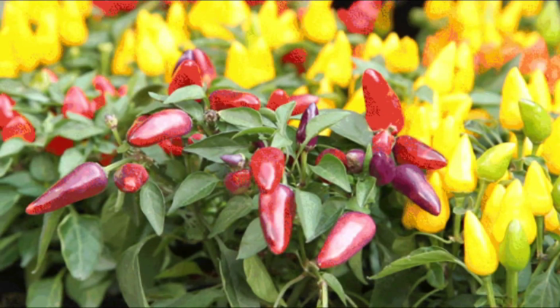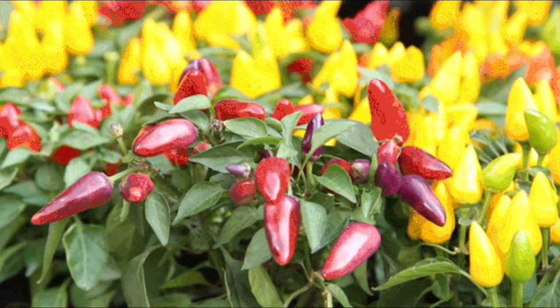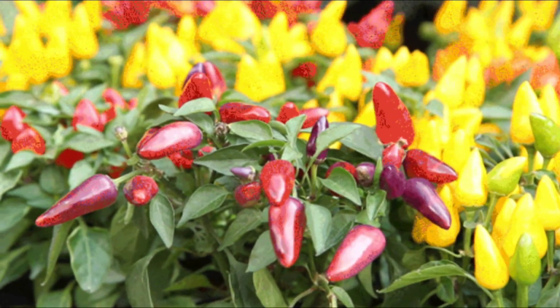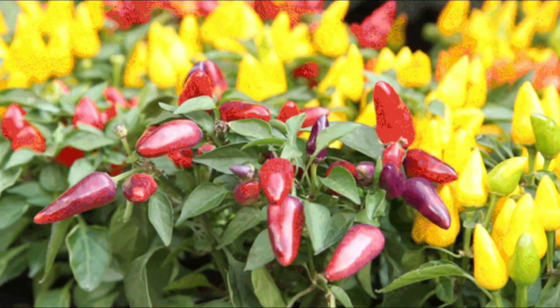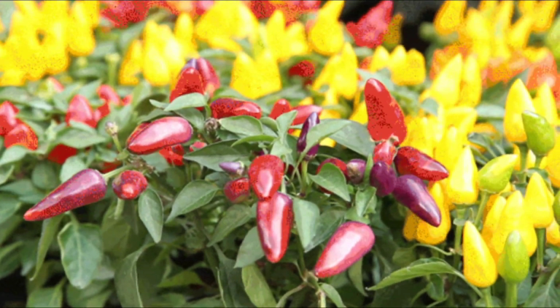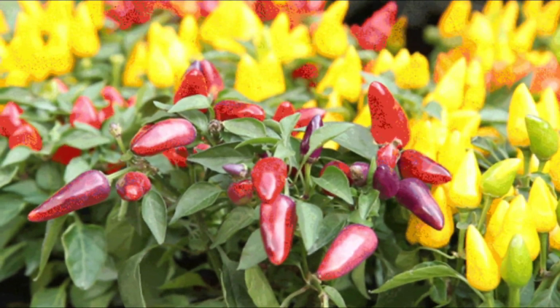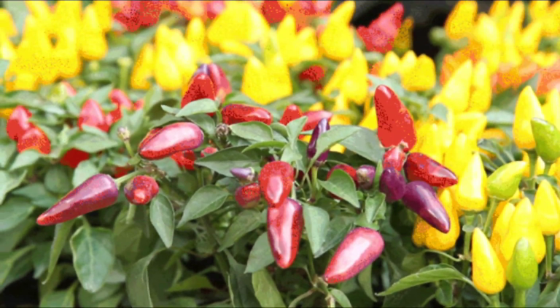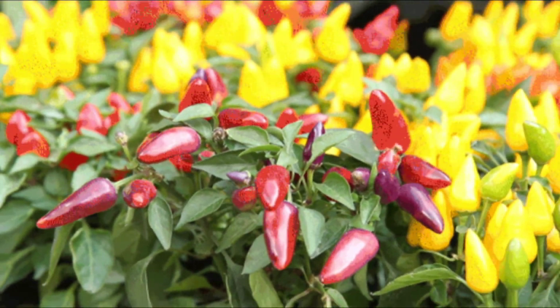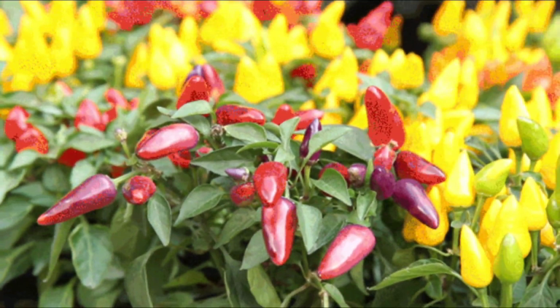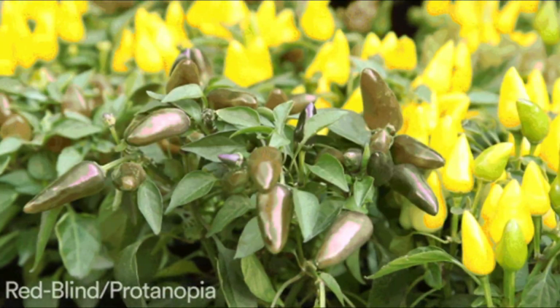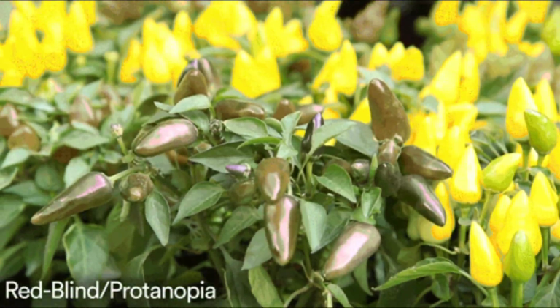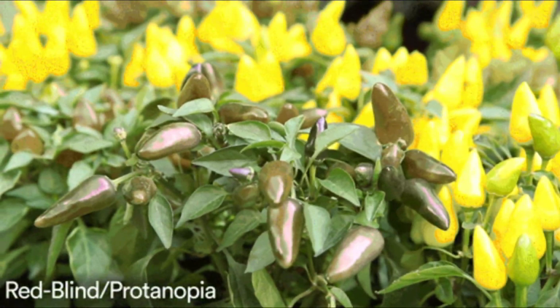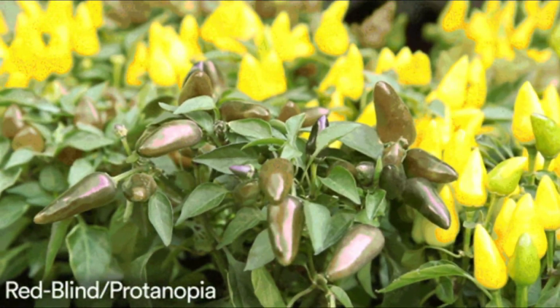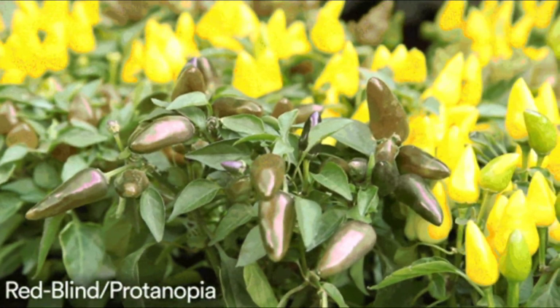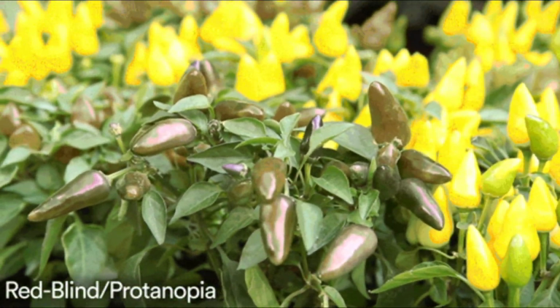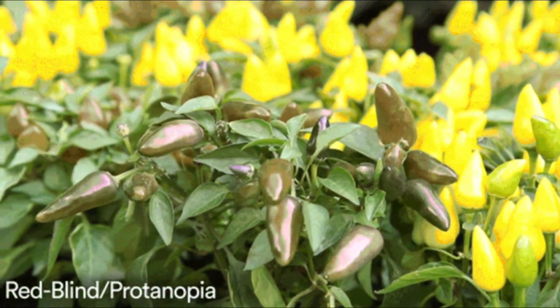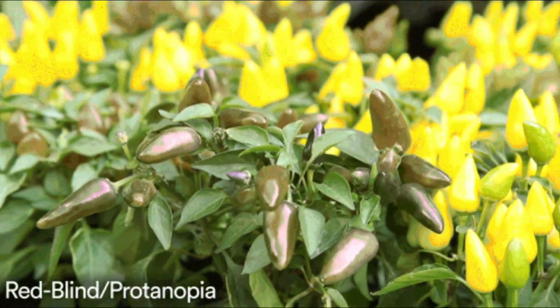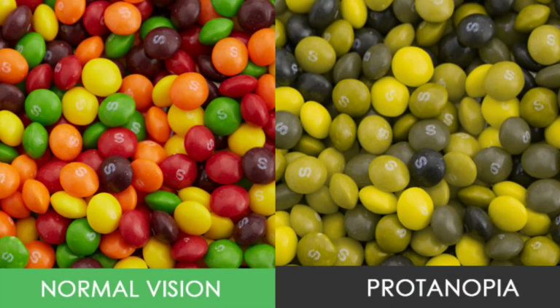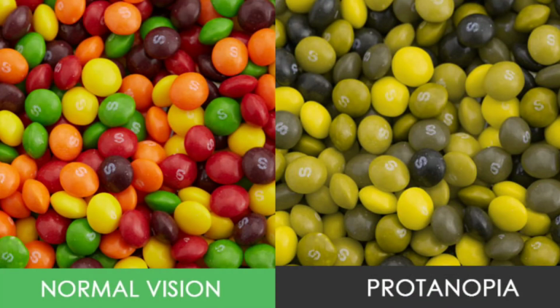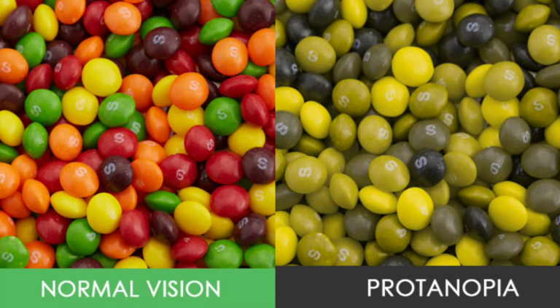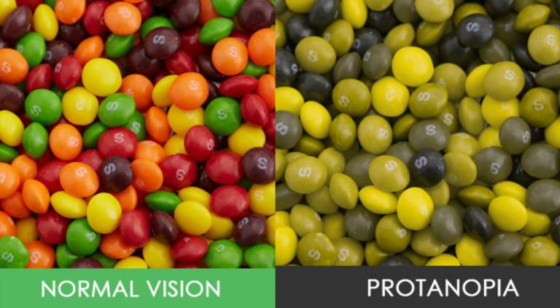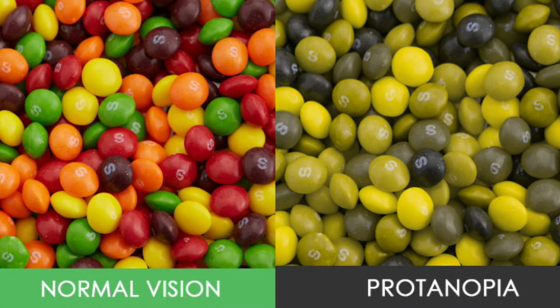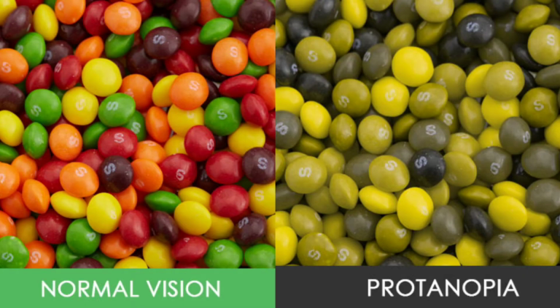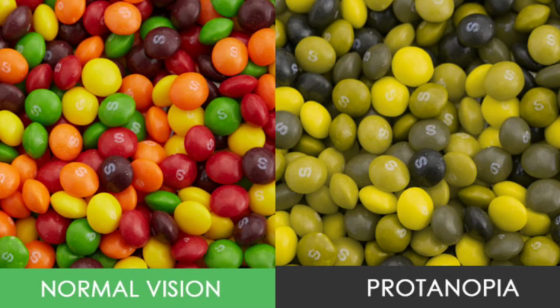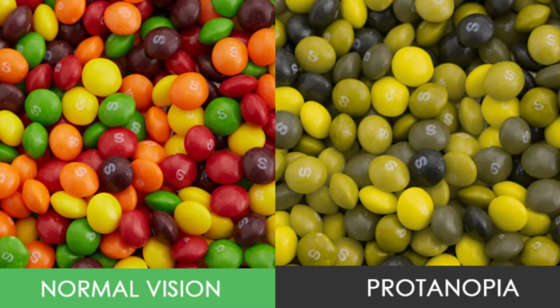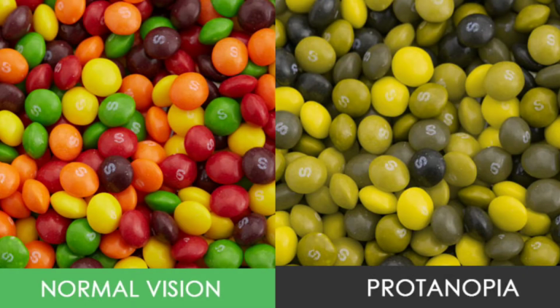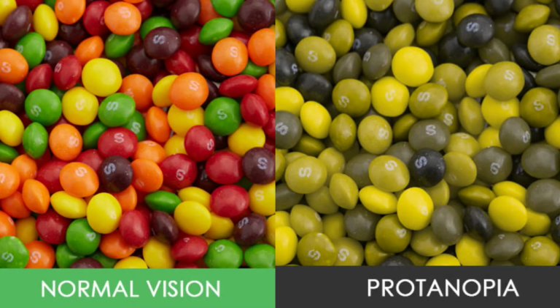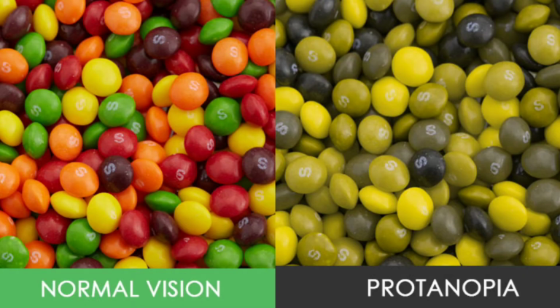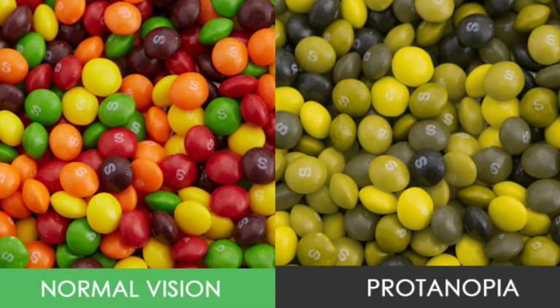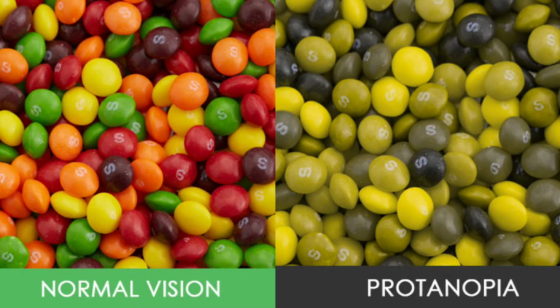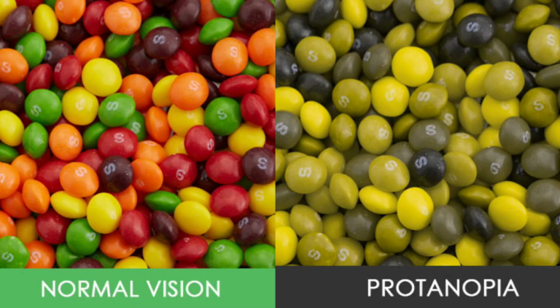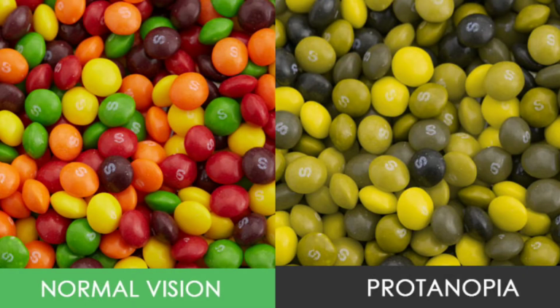In people, a blindness to red light like this is called protanopia, and it results in things looking like this.